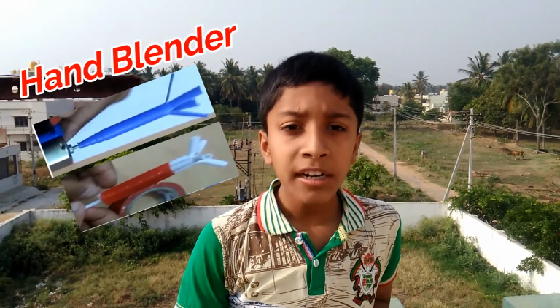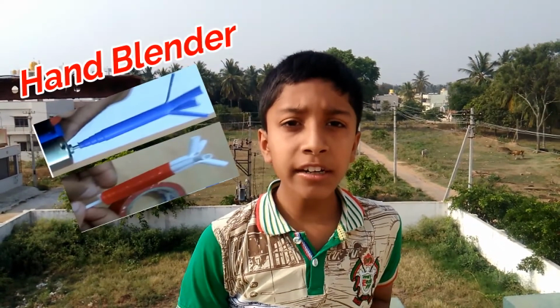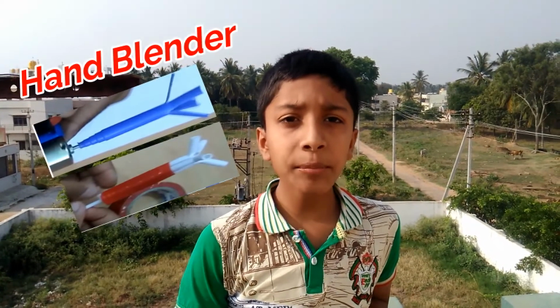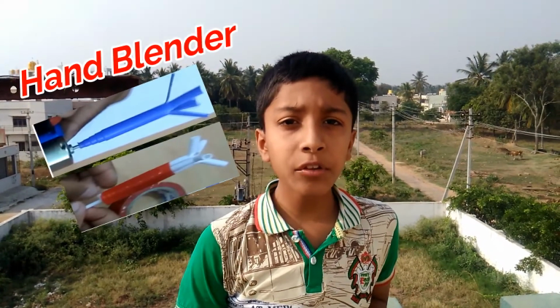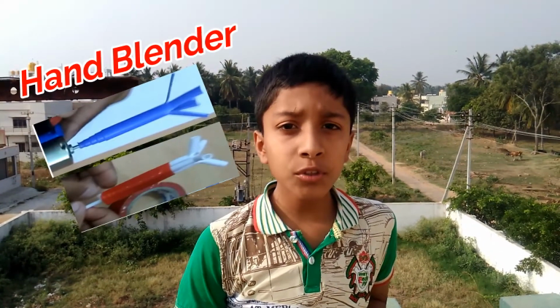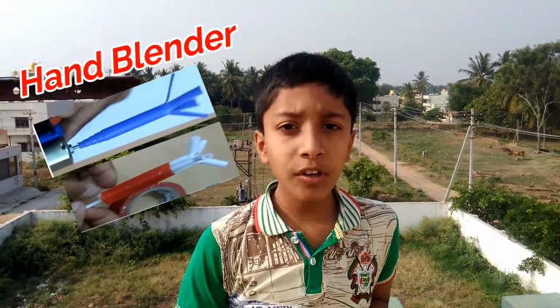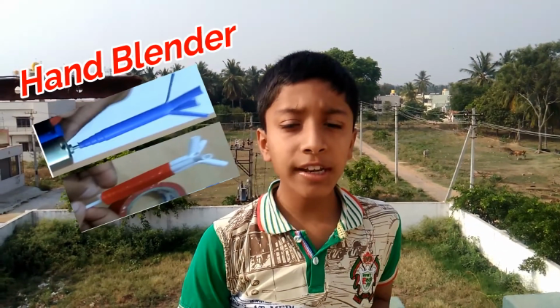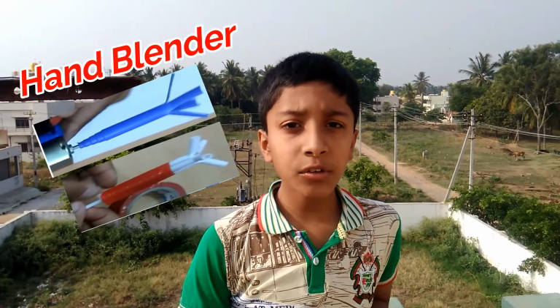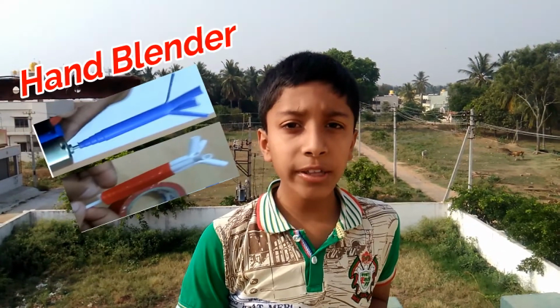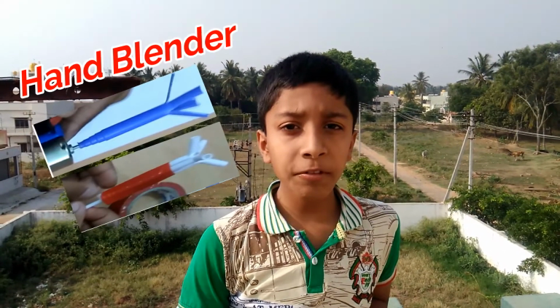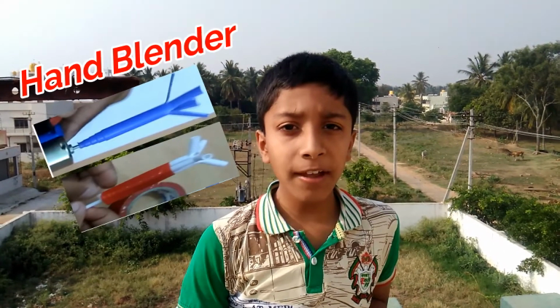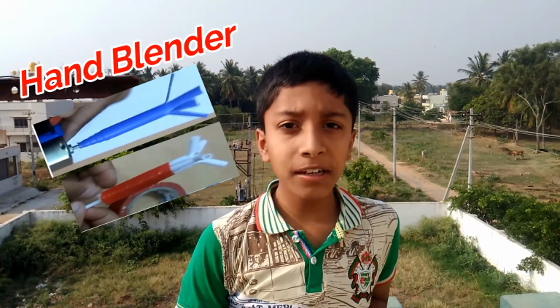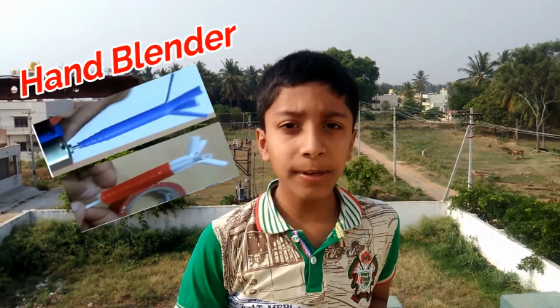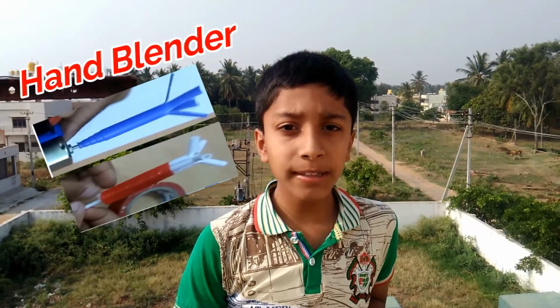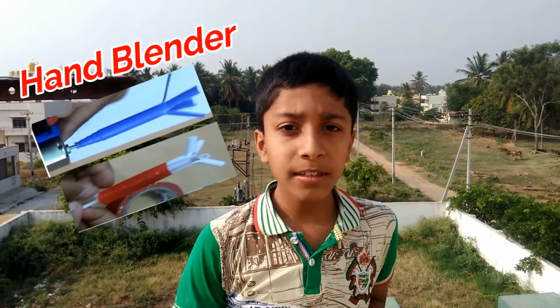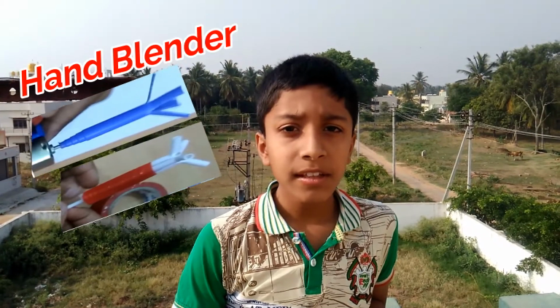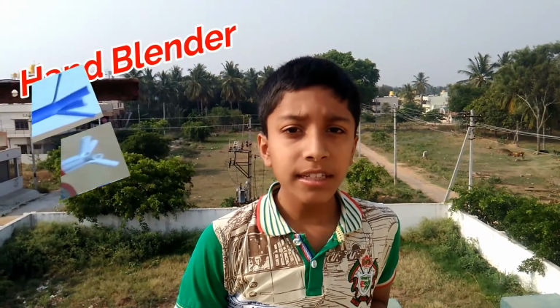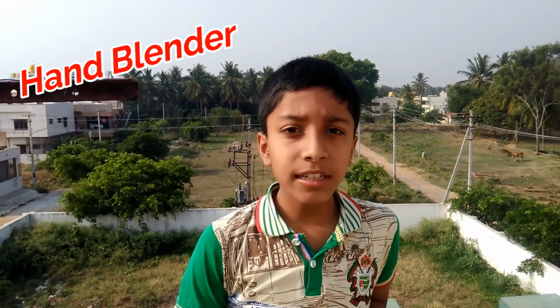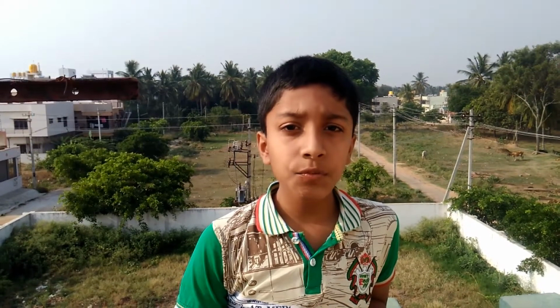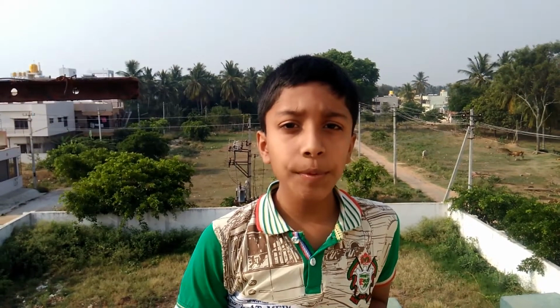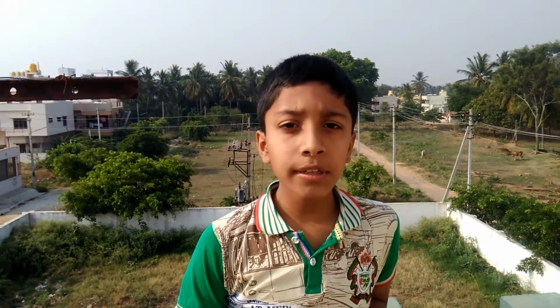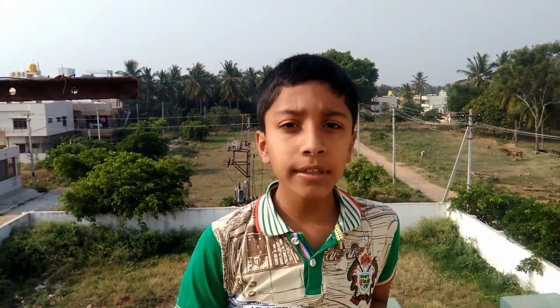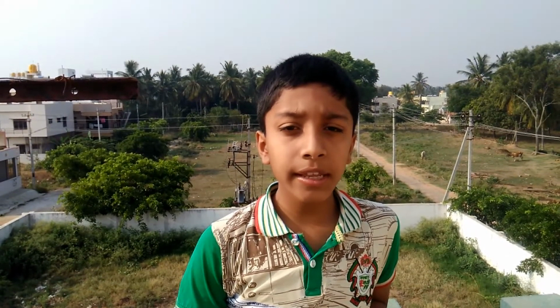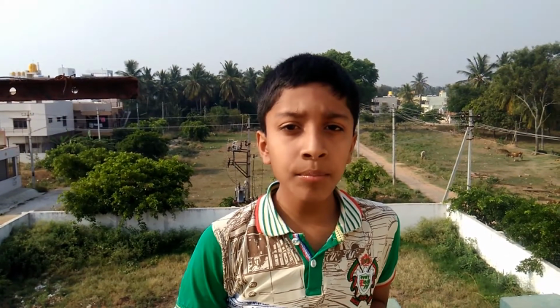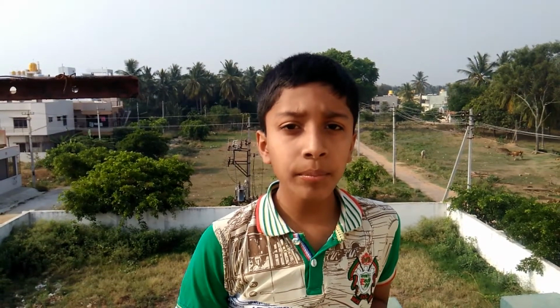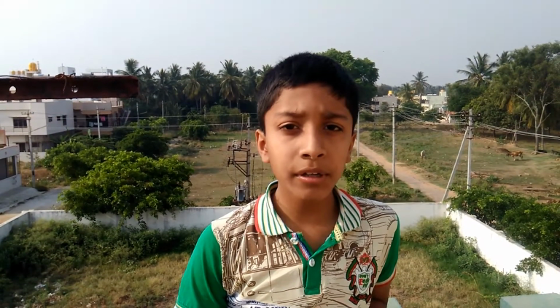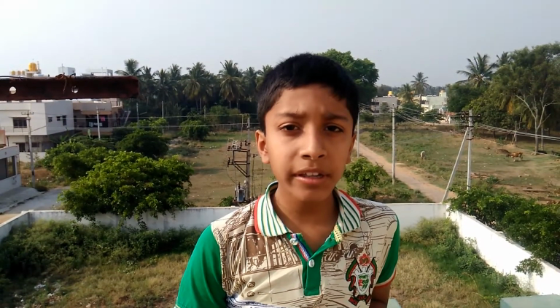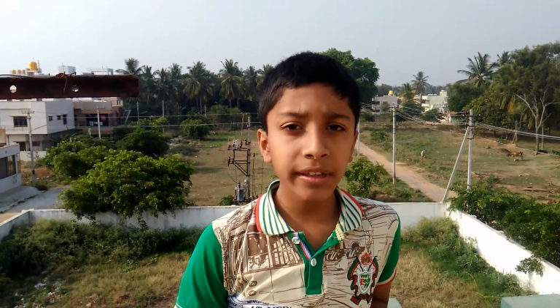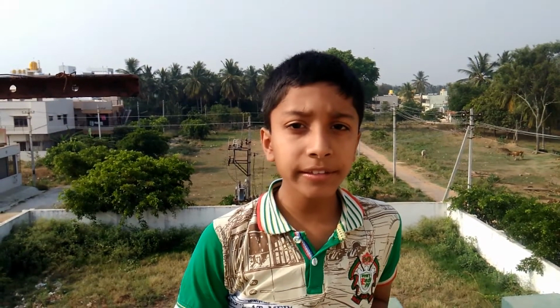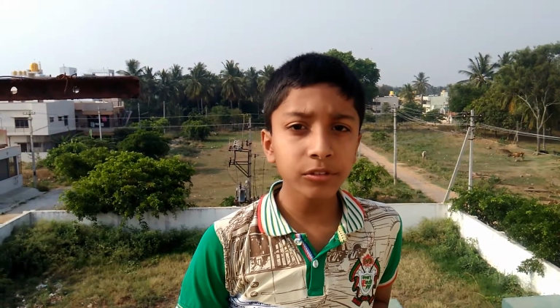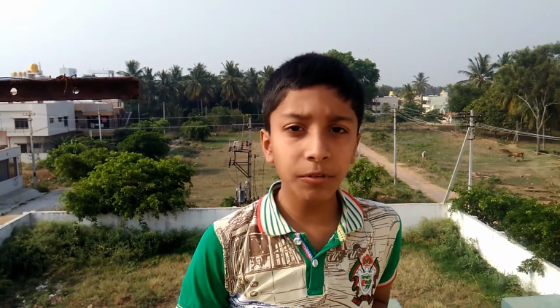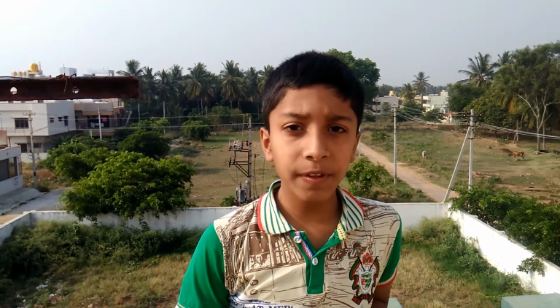It can be used for day to day life activities such as whipping cream, butter, eggs, coffee.